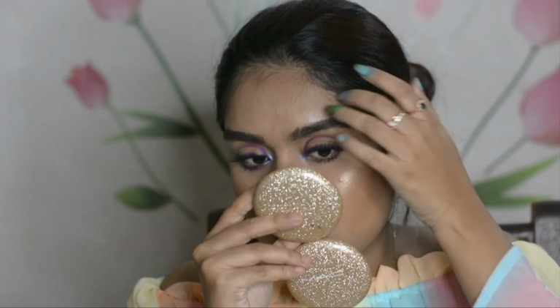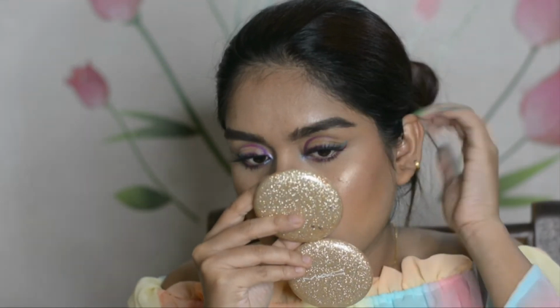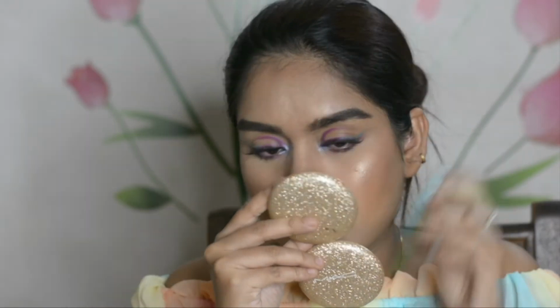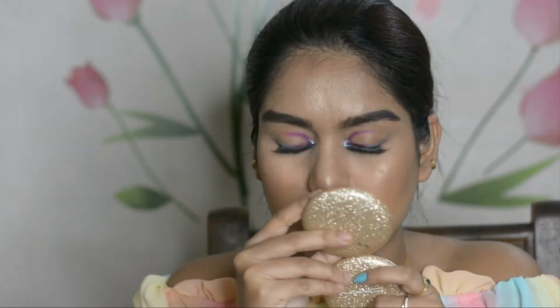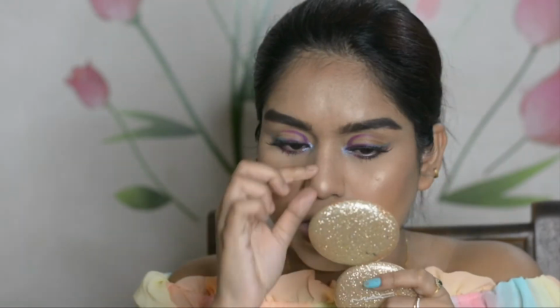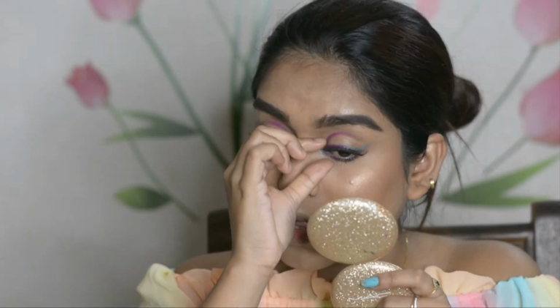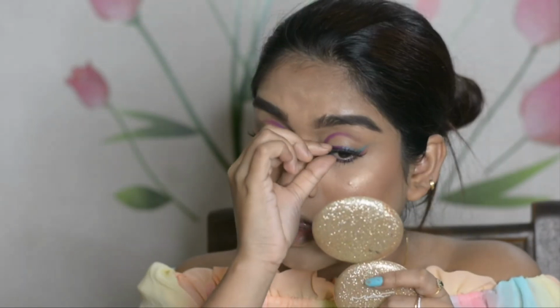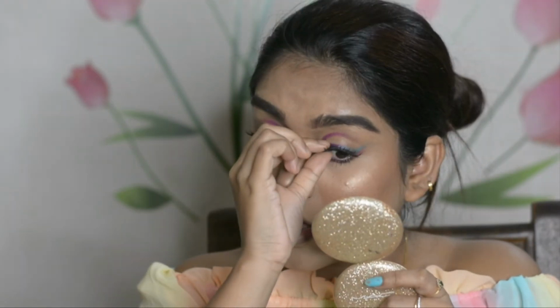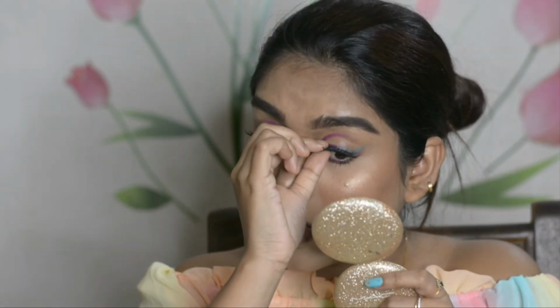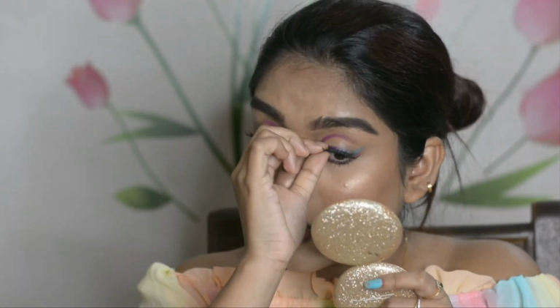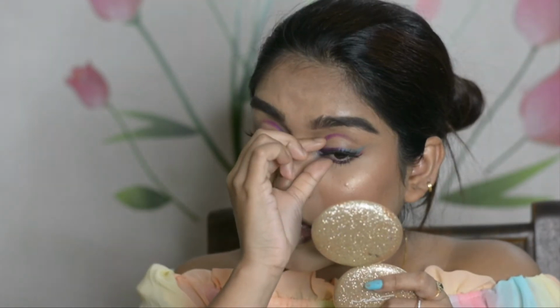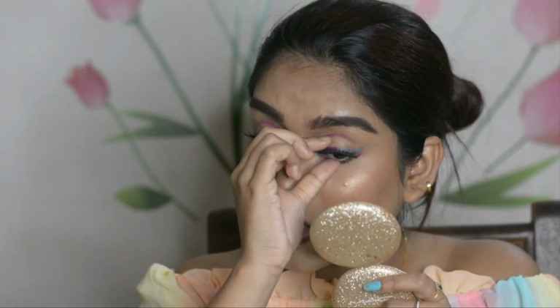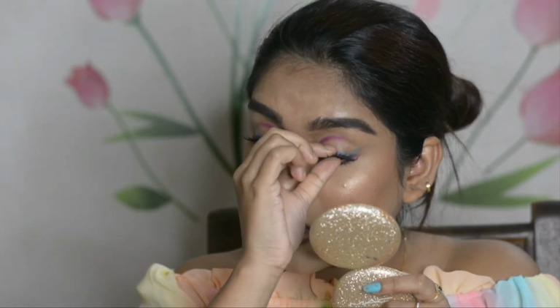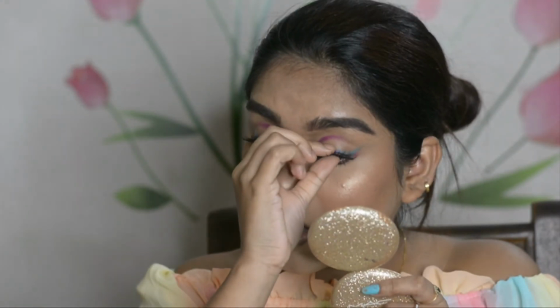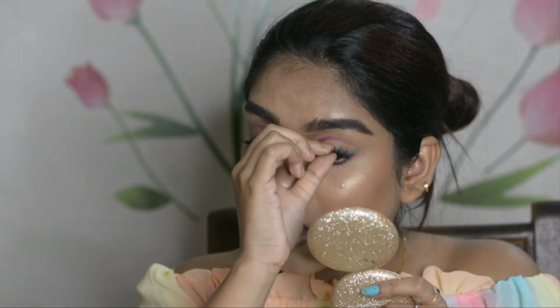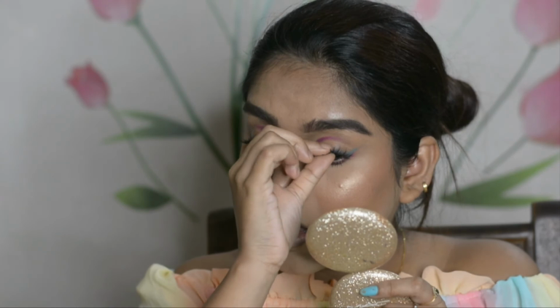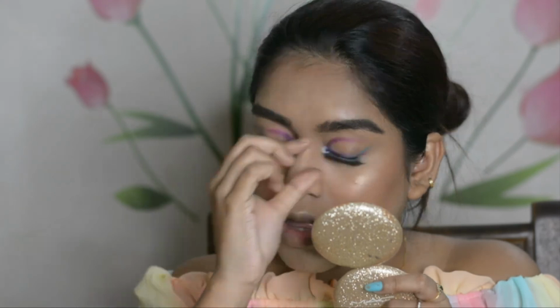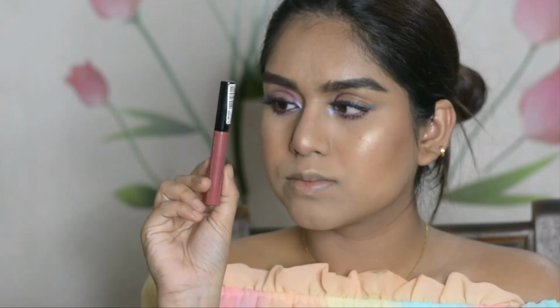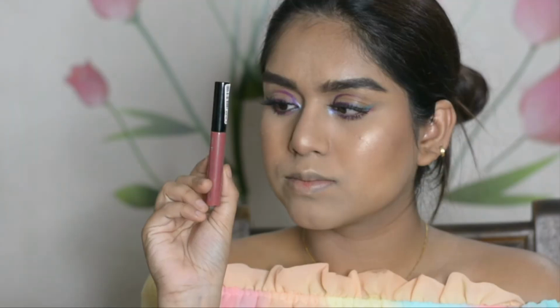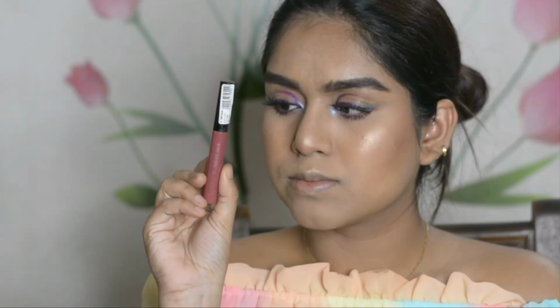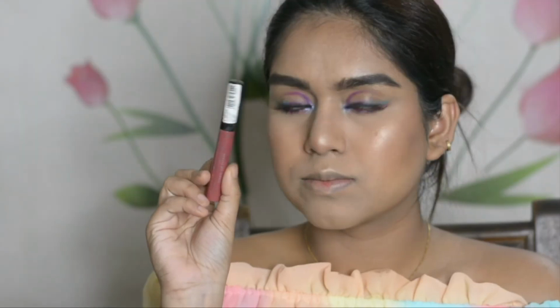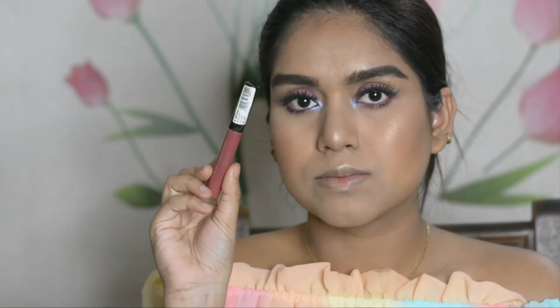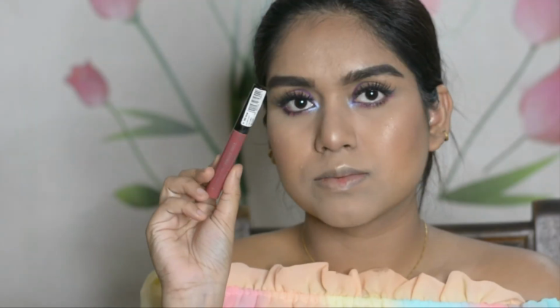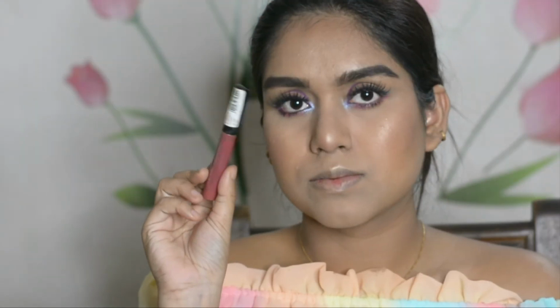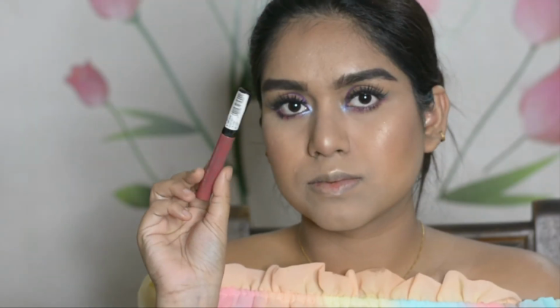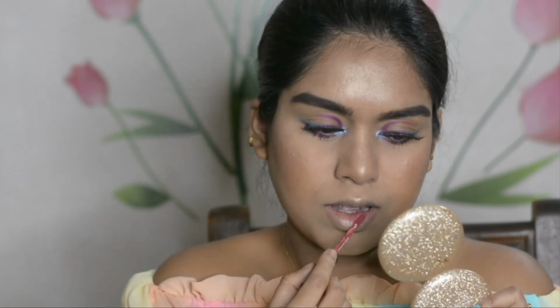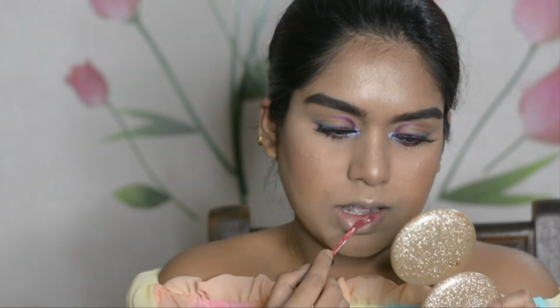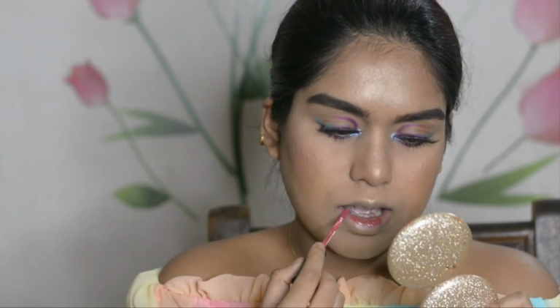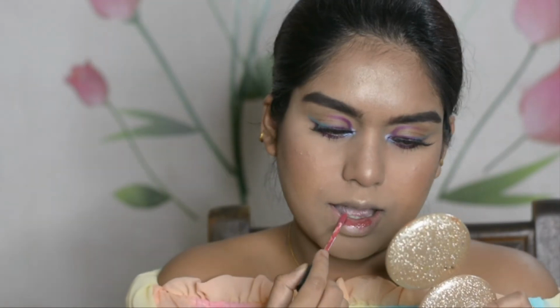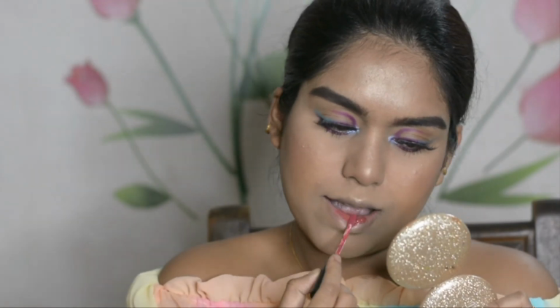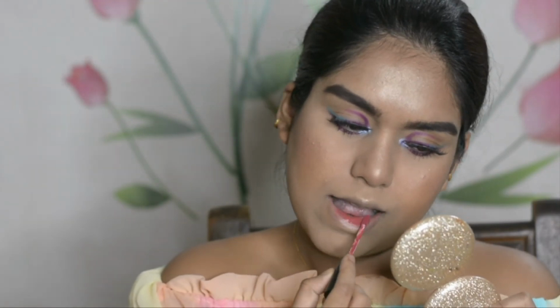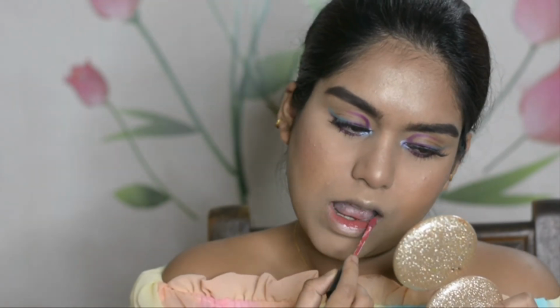For lips, I'm using my Forever Matte liquid lipstick in the shade Nude Dream.